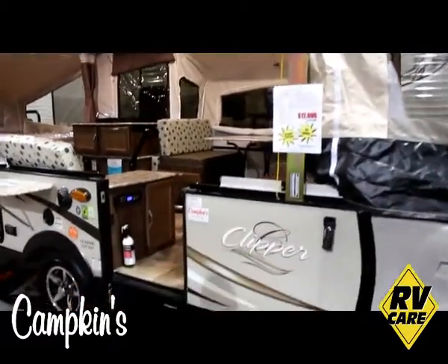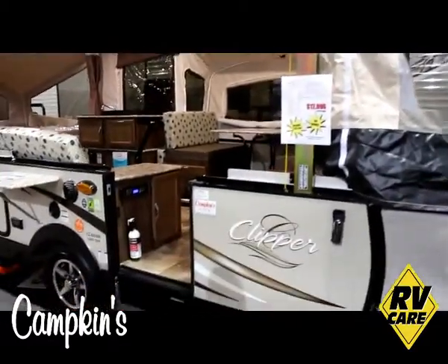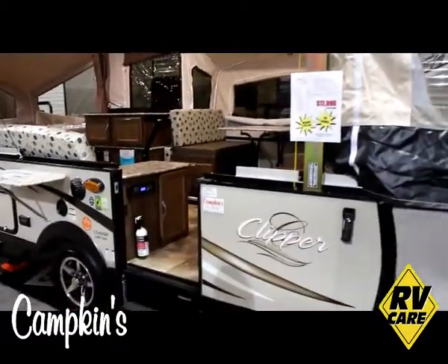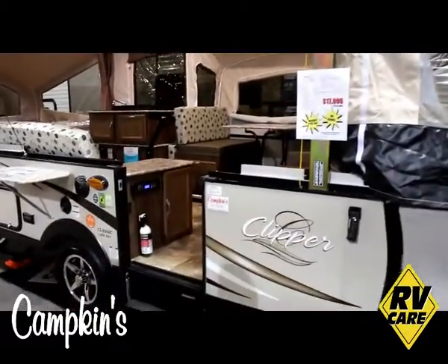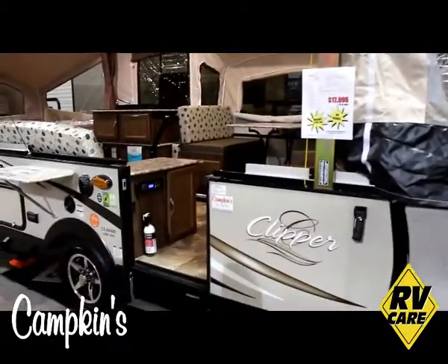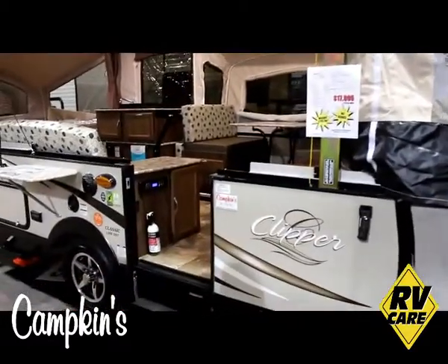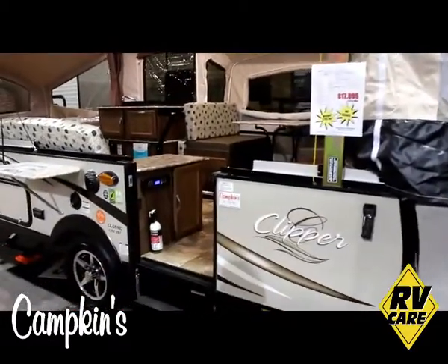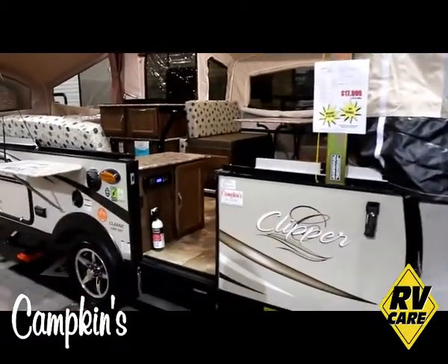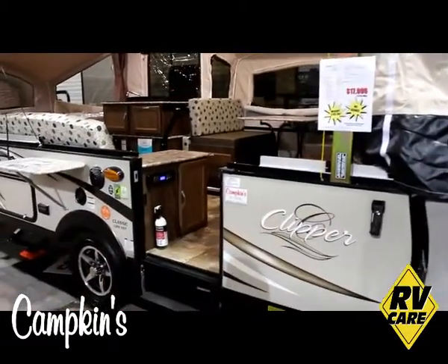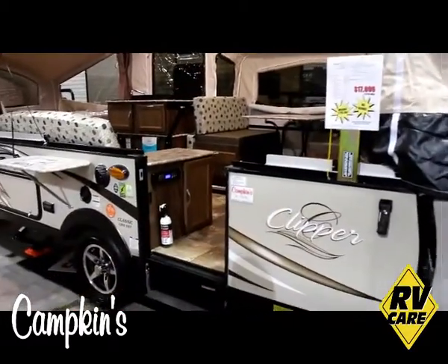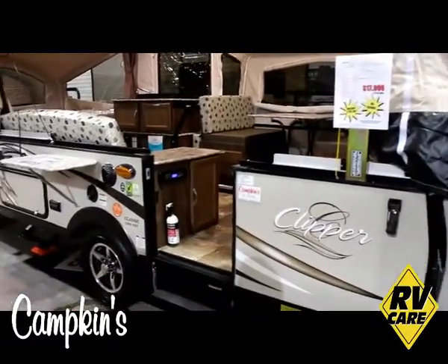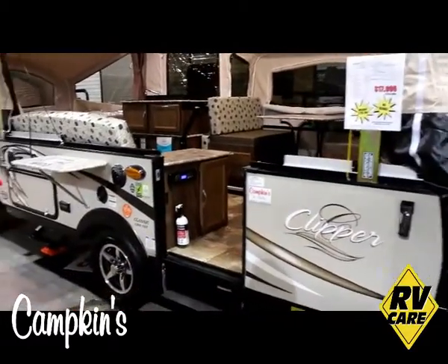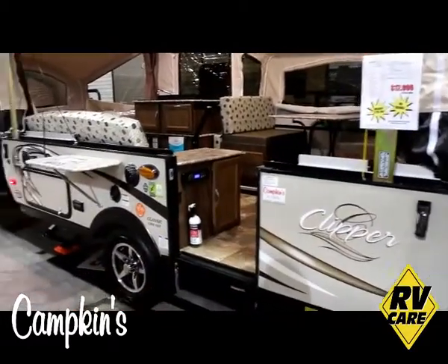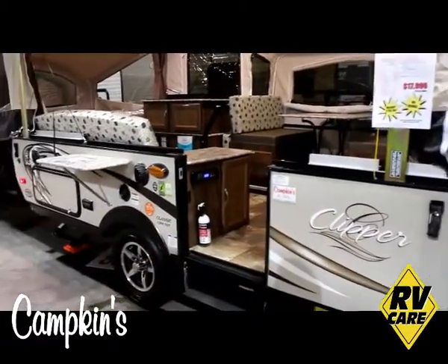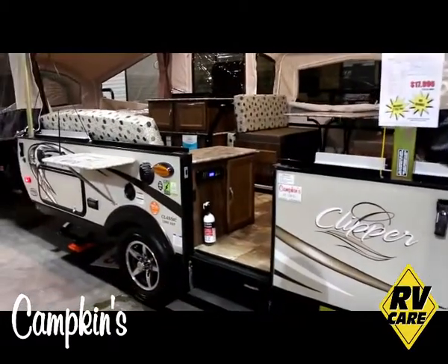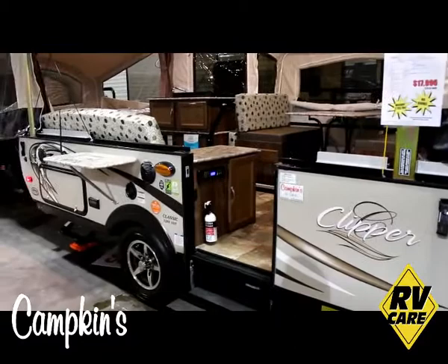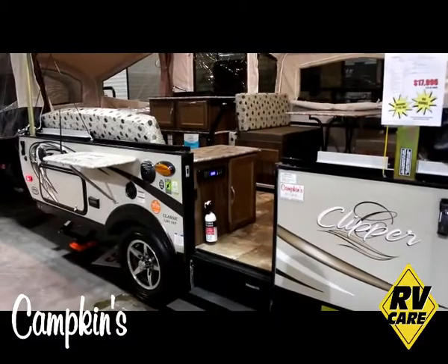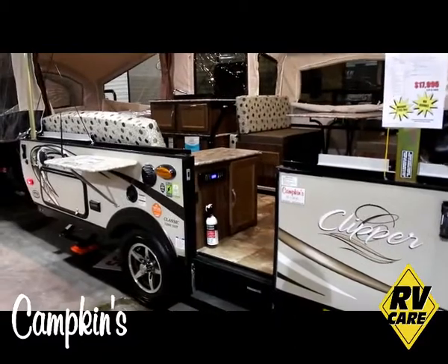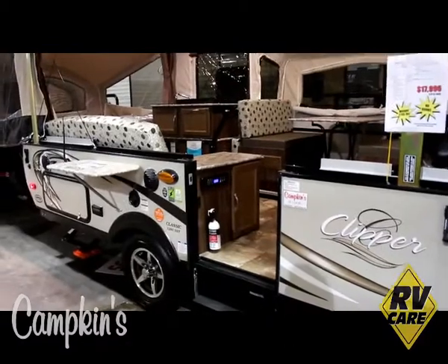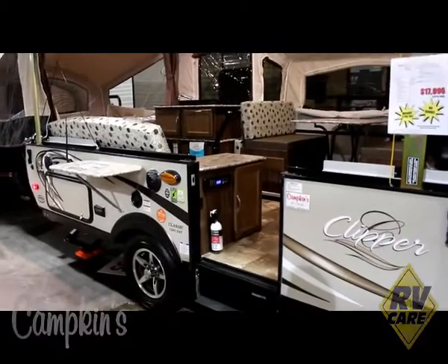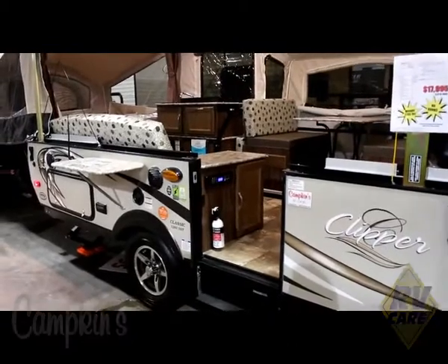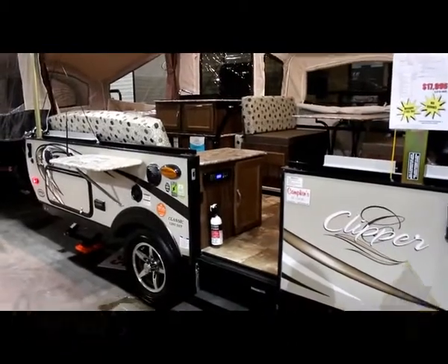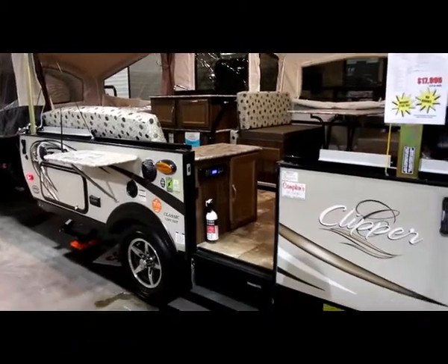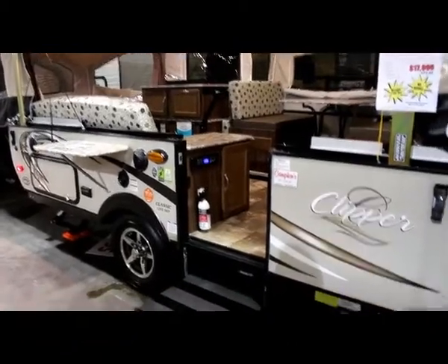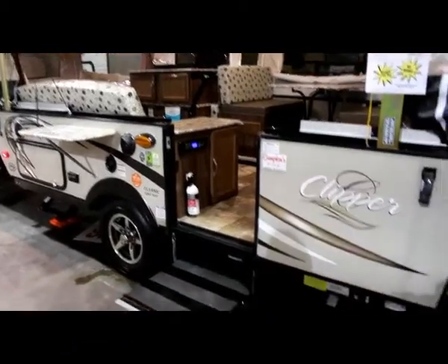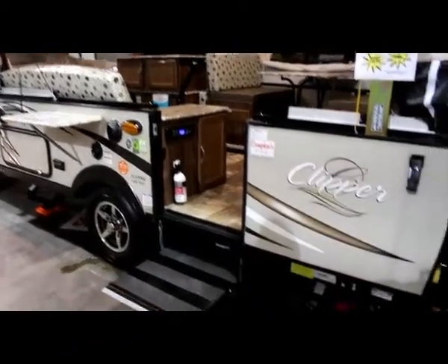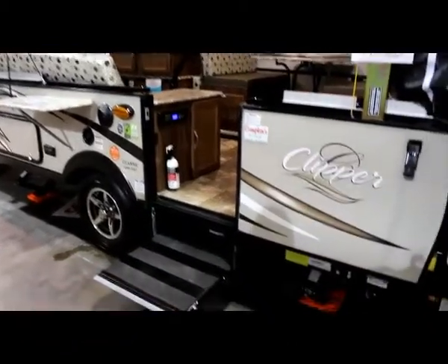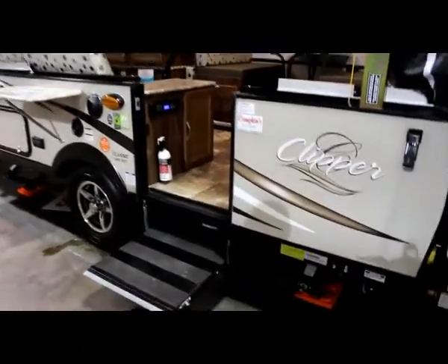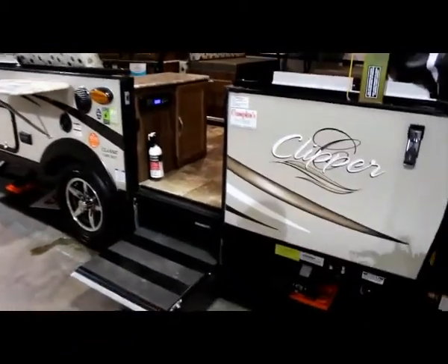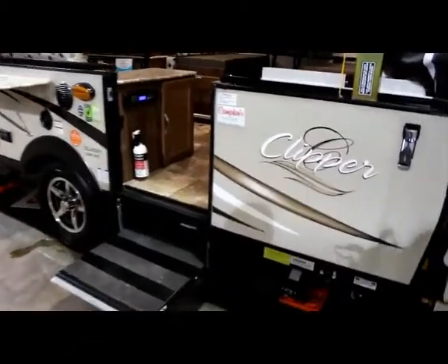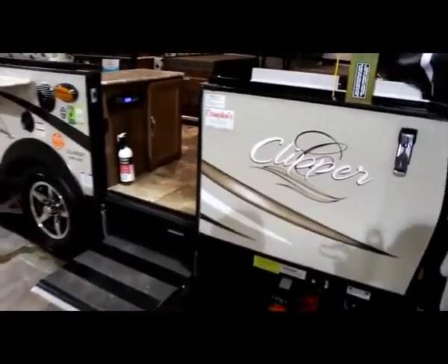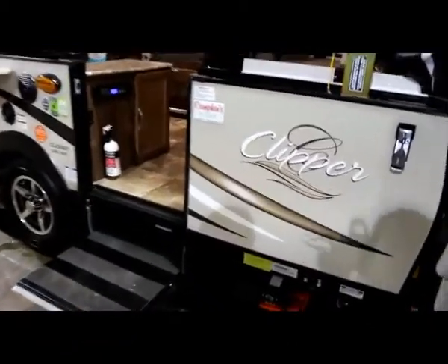We say it's worth the hurdle to Myrtle, so why don't you come on out and let us help you make your RV dreams come true.